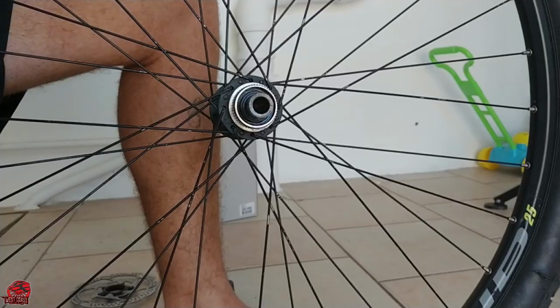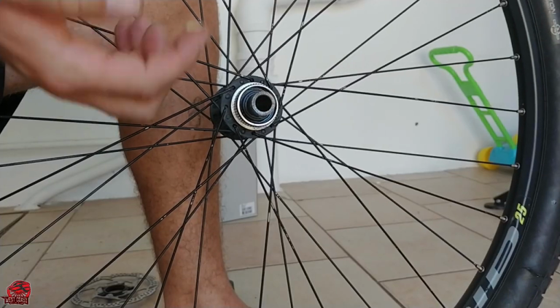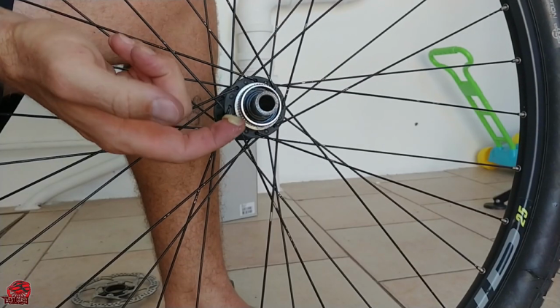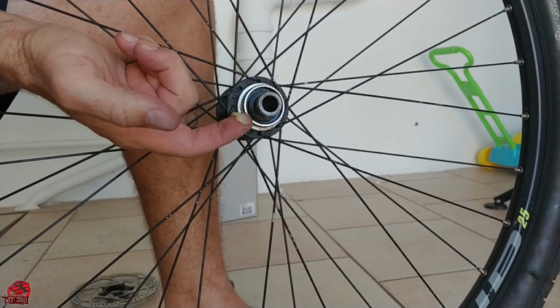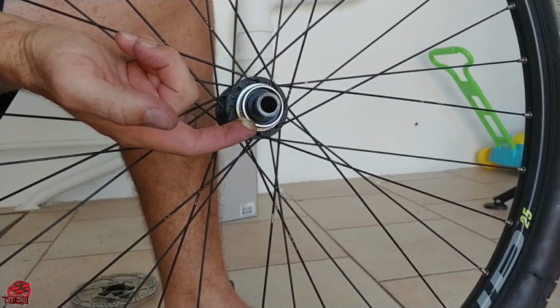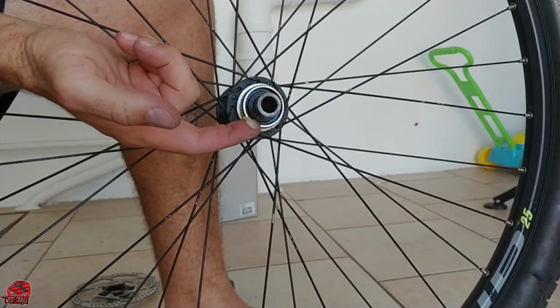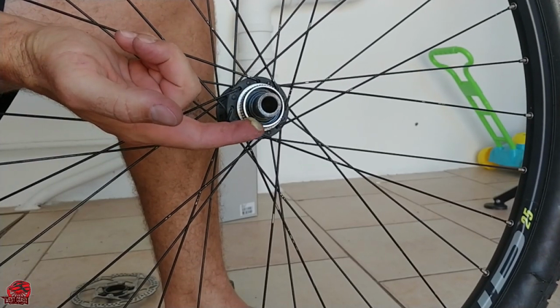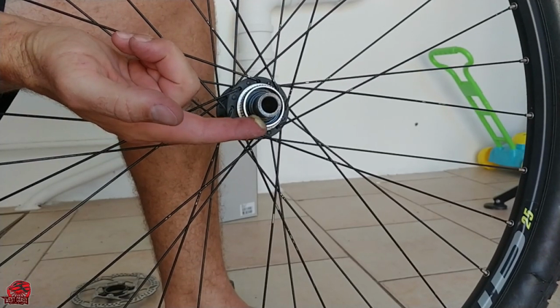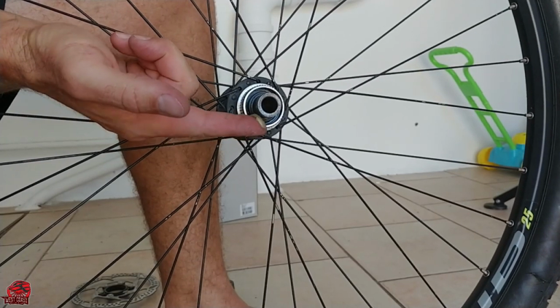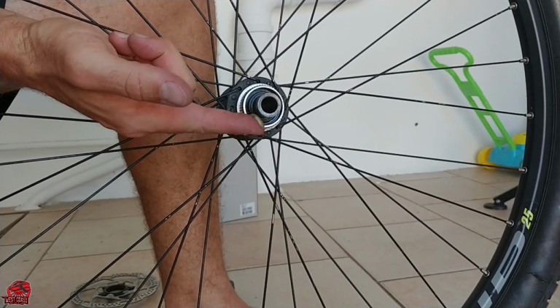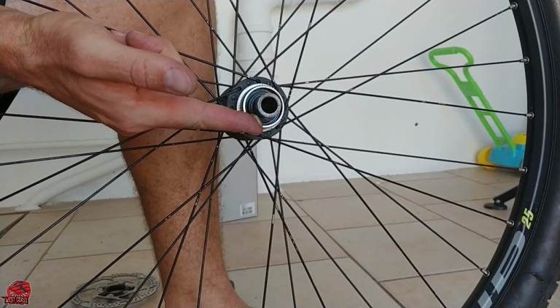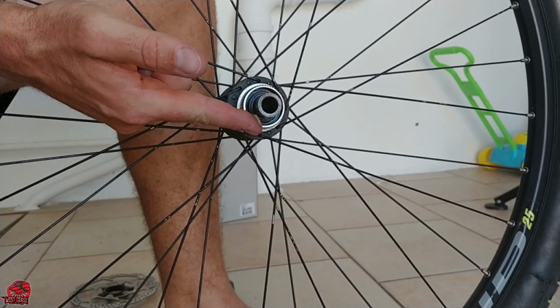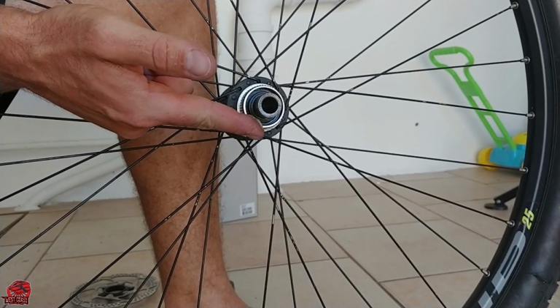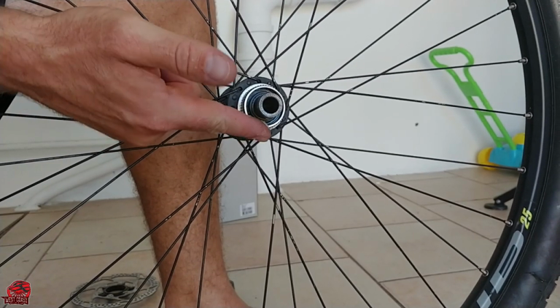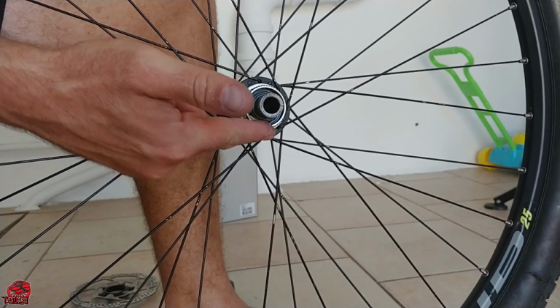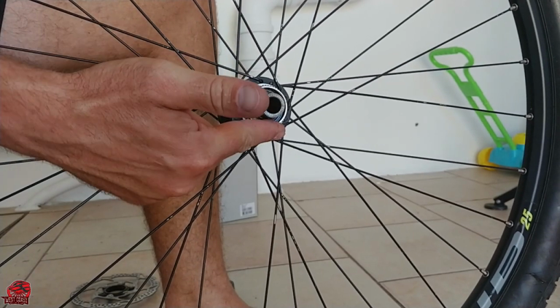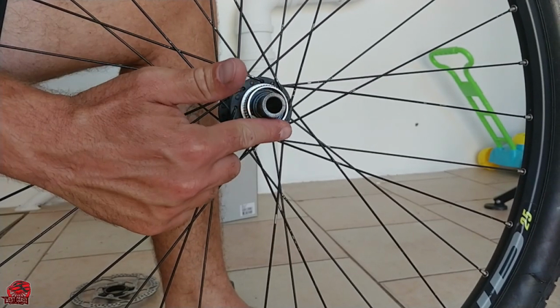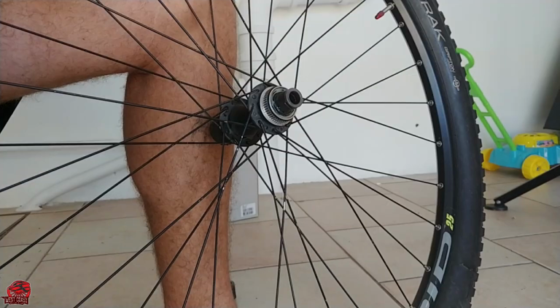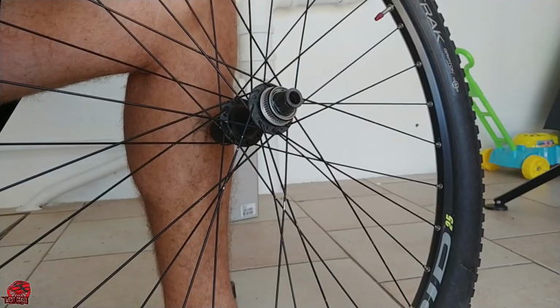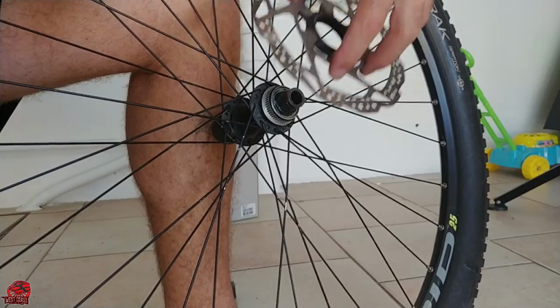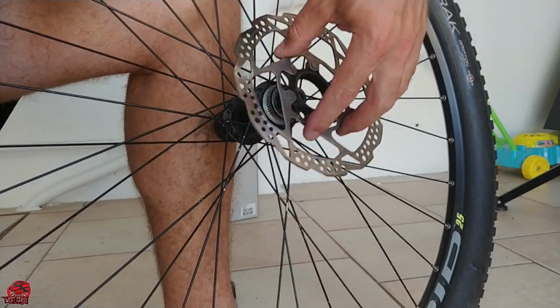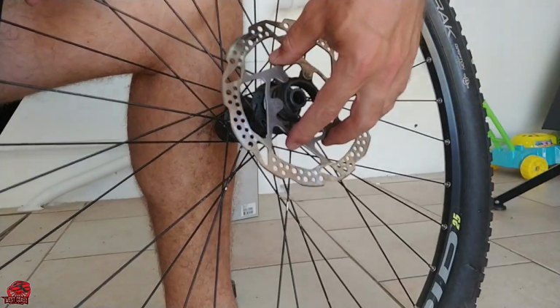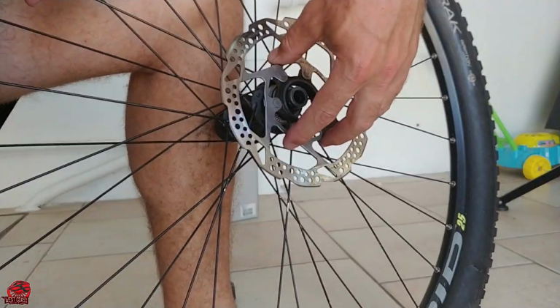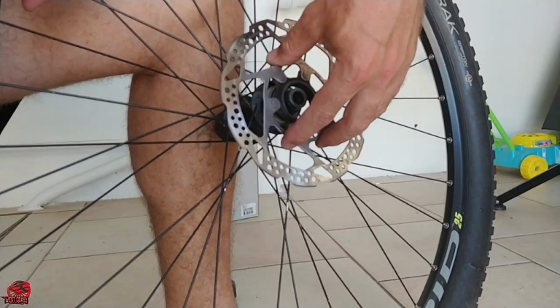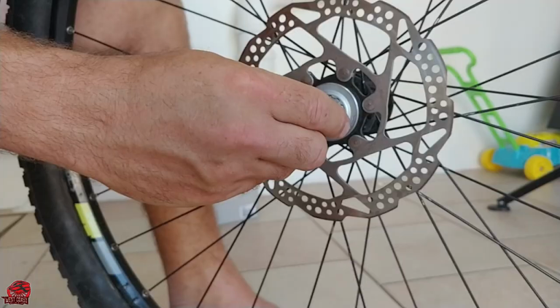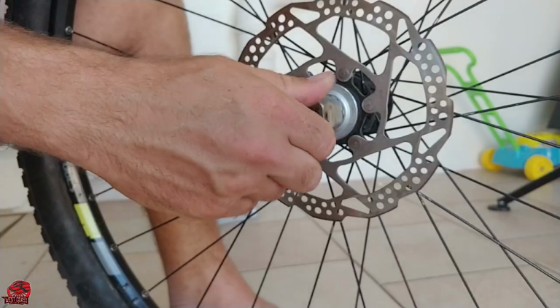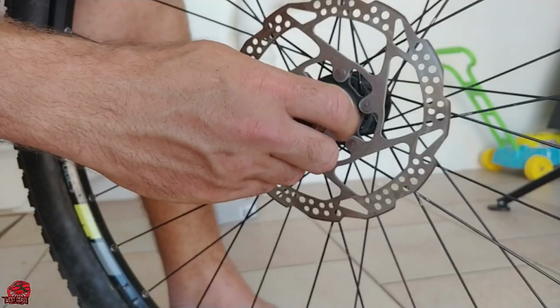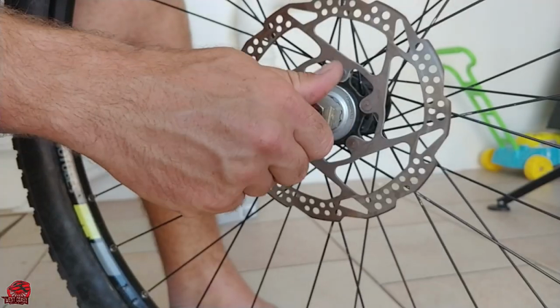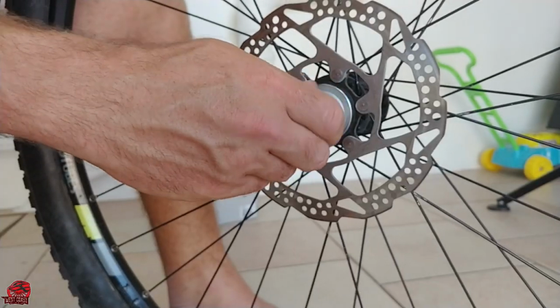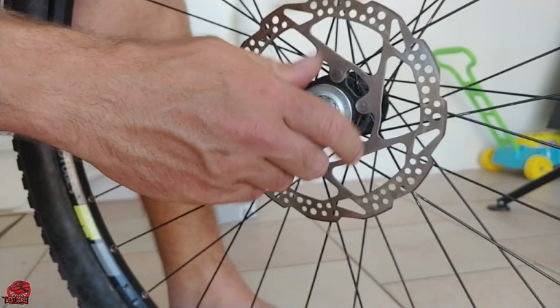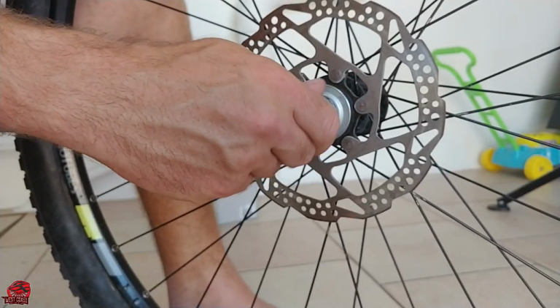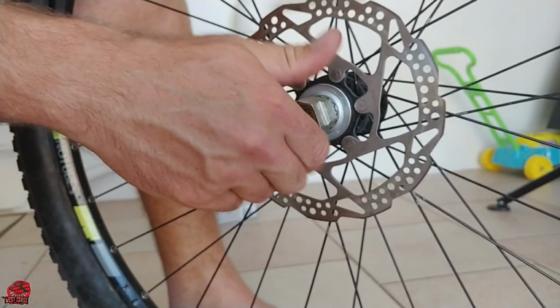After cleaning the non-drive end side, I apply a little grease, fit the disc brake rotor and tighten everything down.